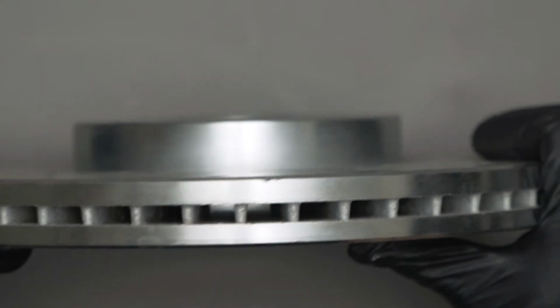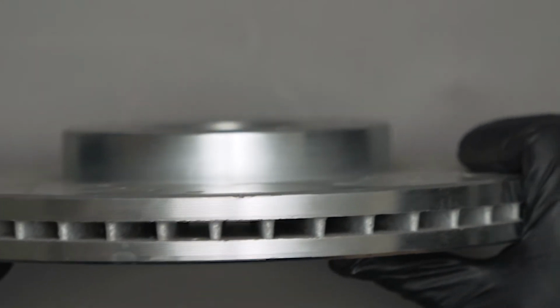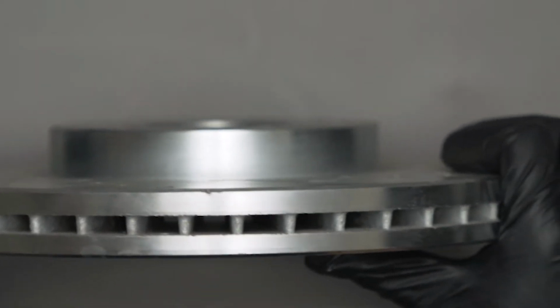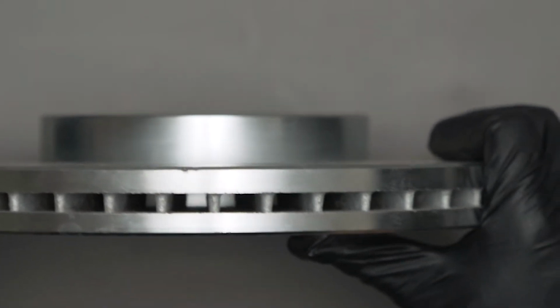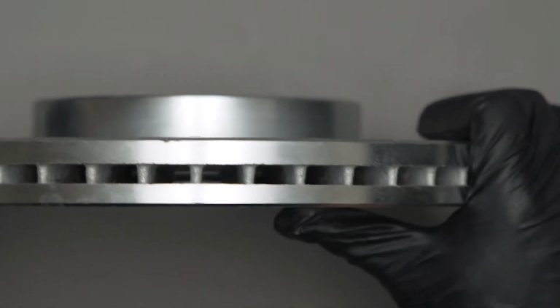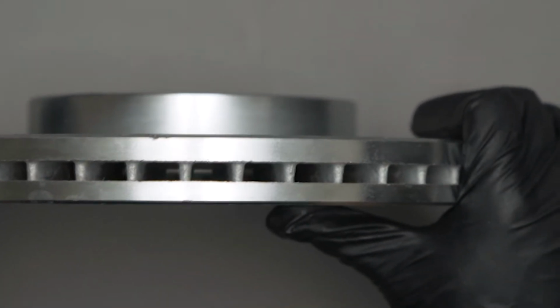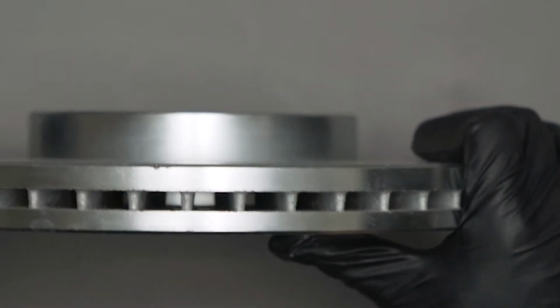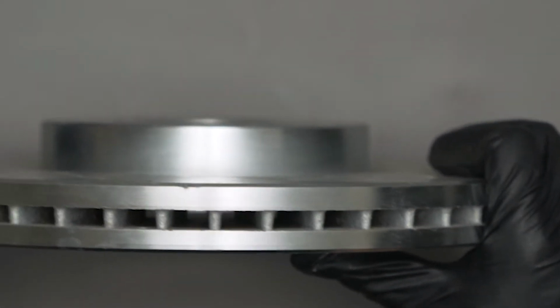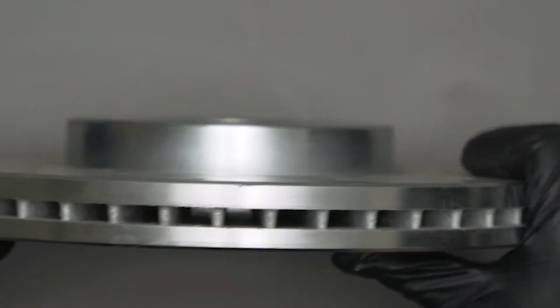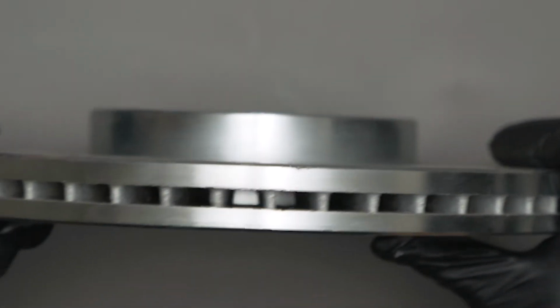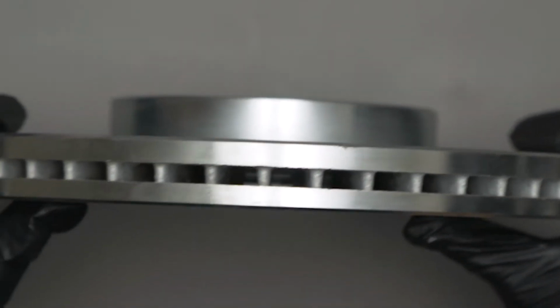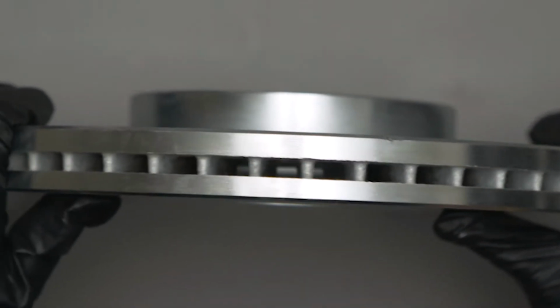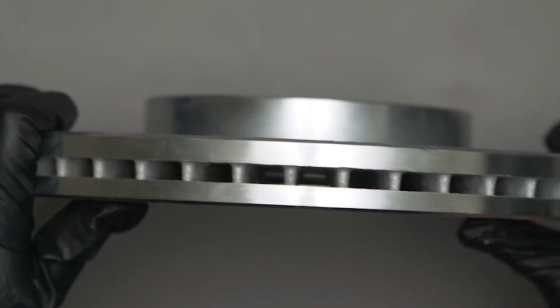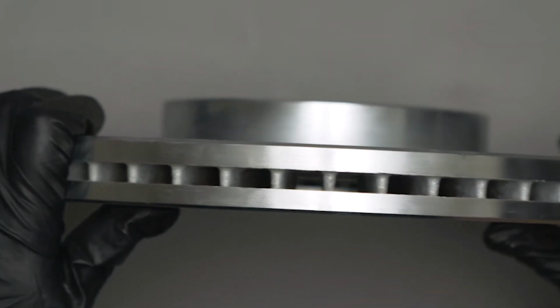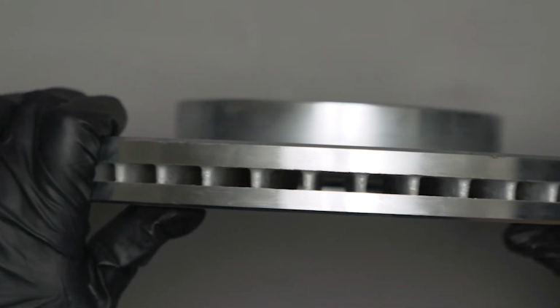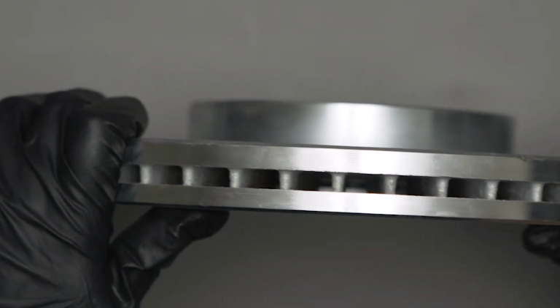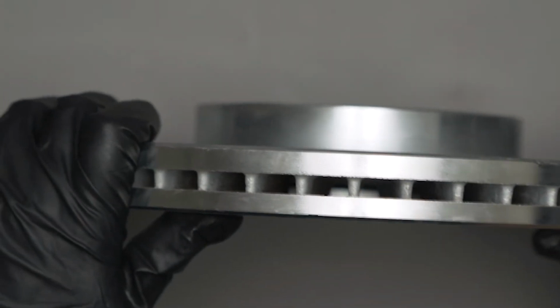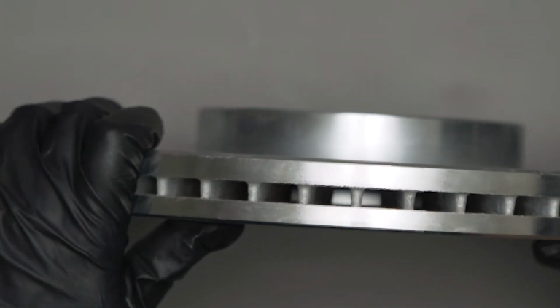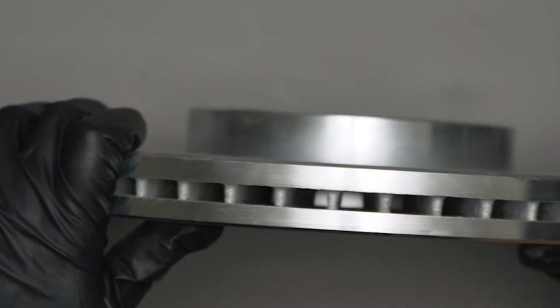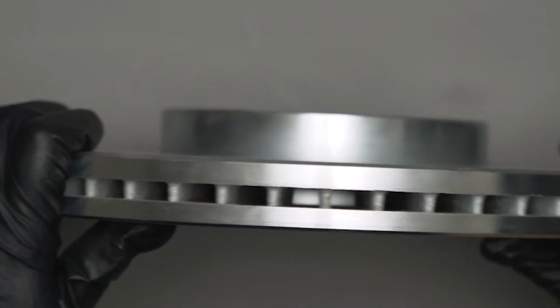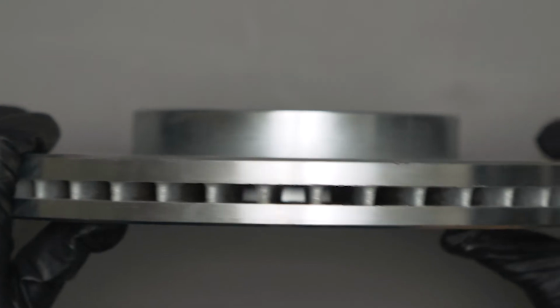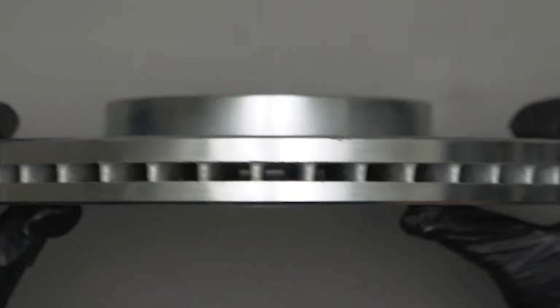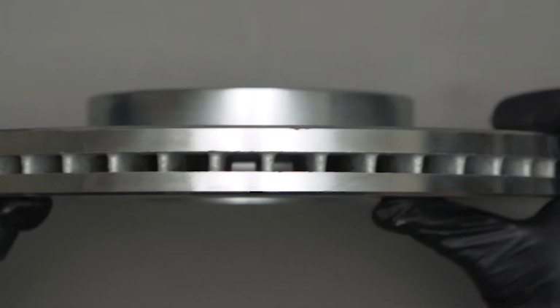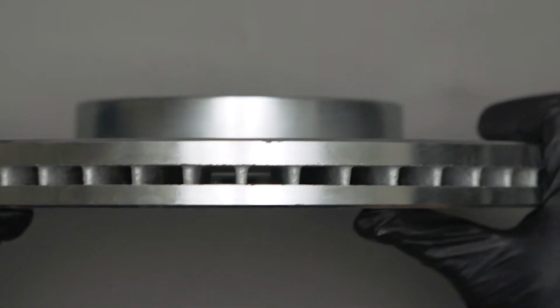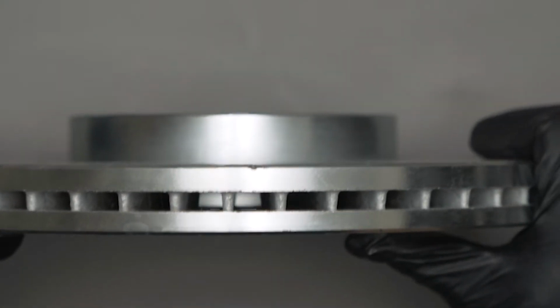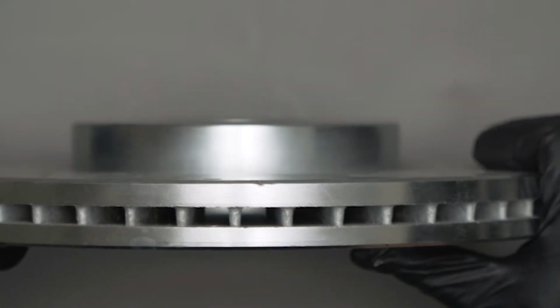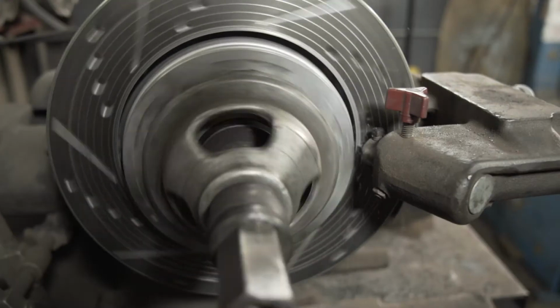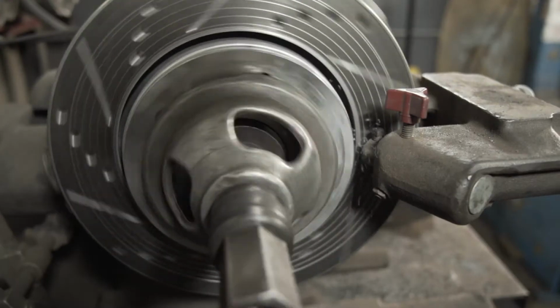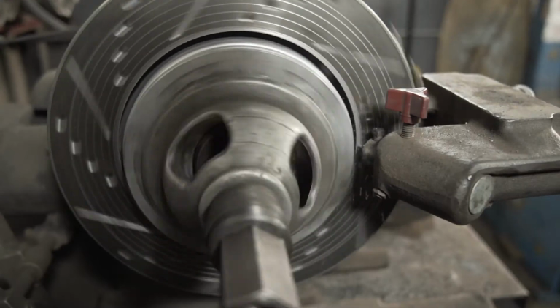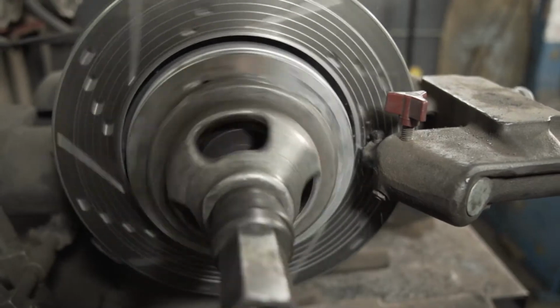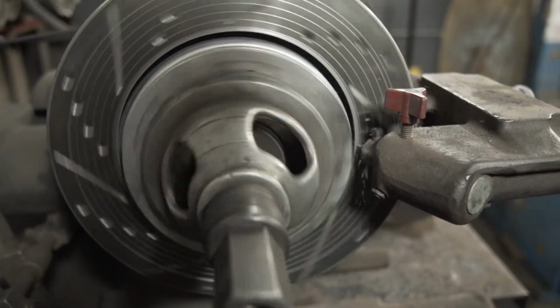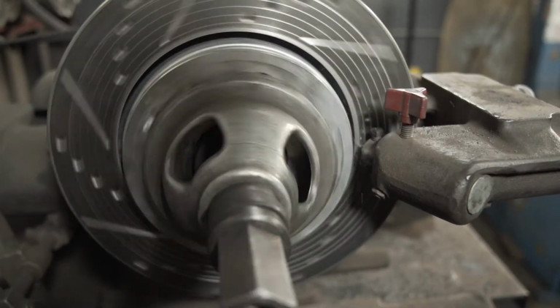When runout is severe, it may even be felt as vibration in the steering wheel. DTV and lateral runout may be solved by resurfacing the rotor with a brake lathe.